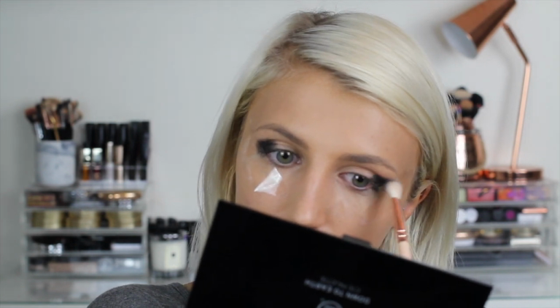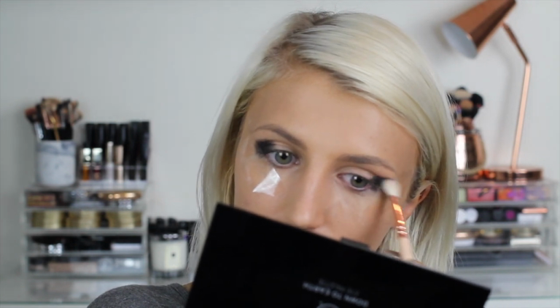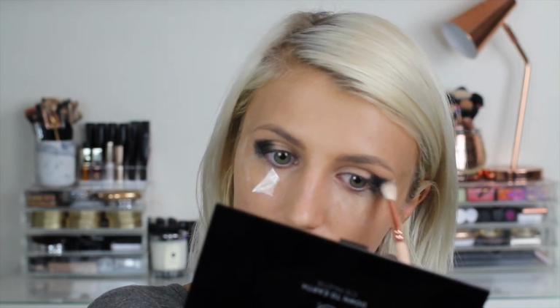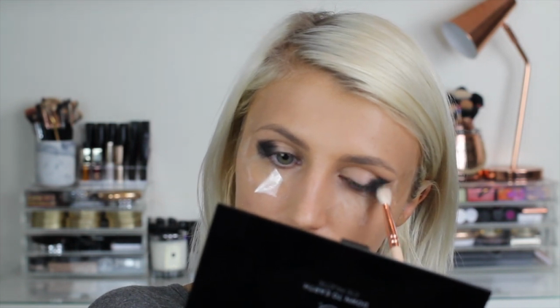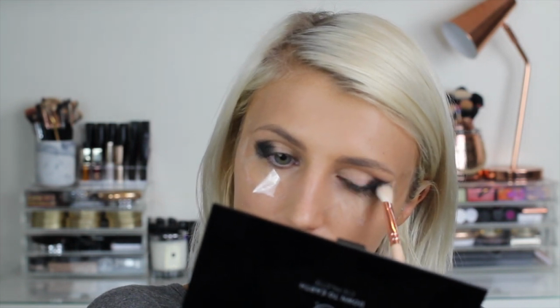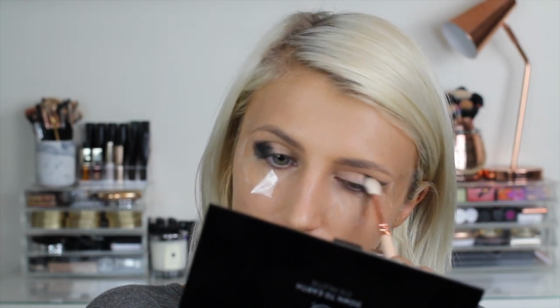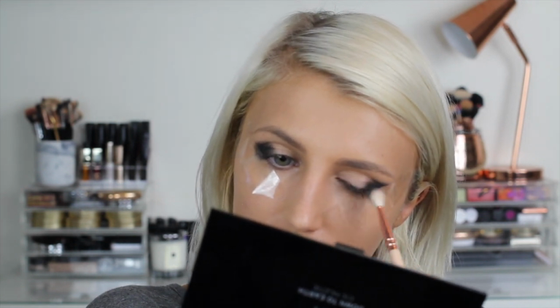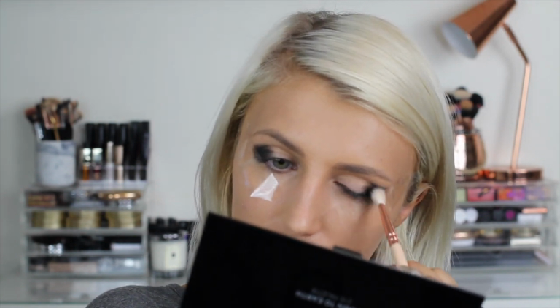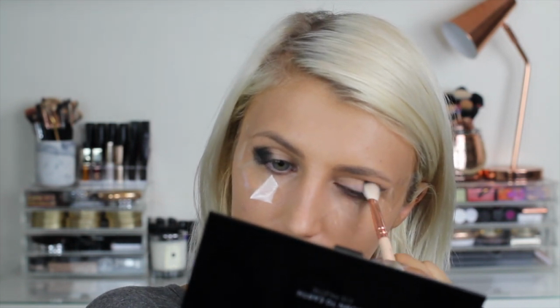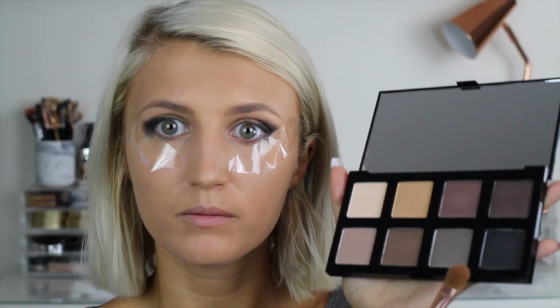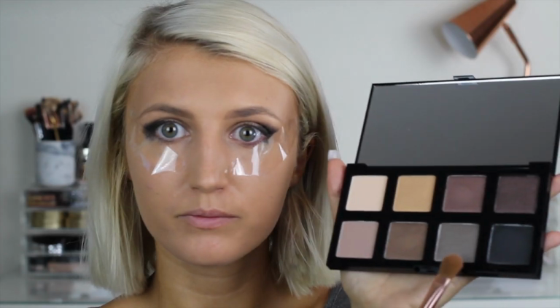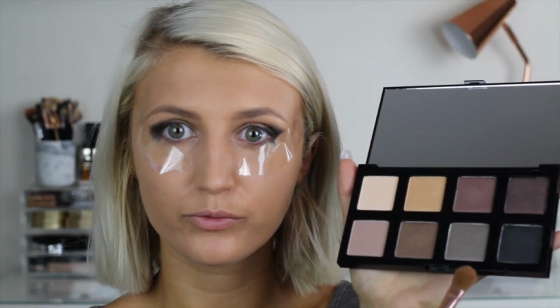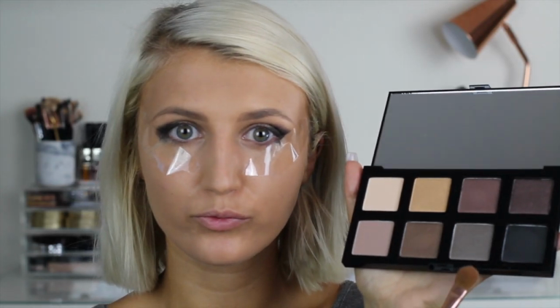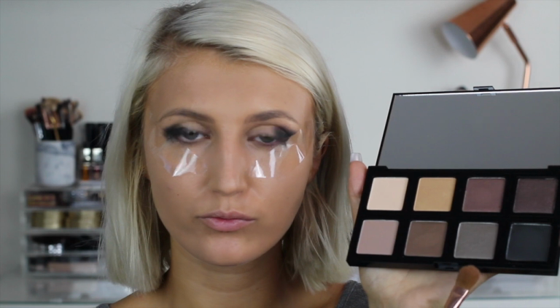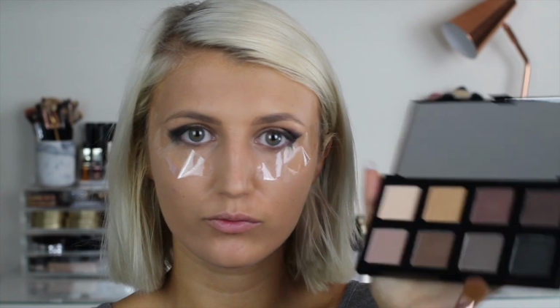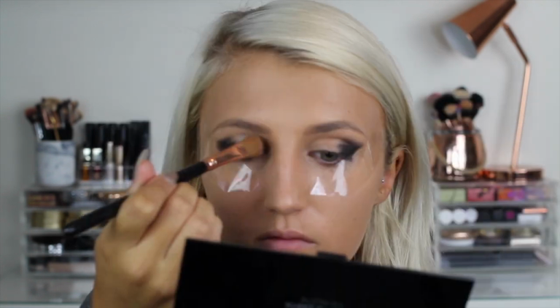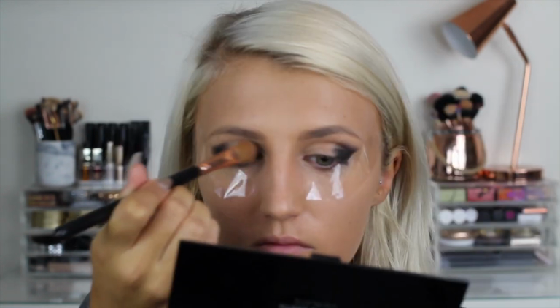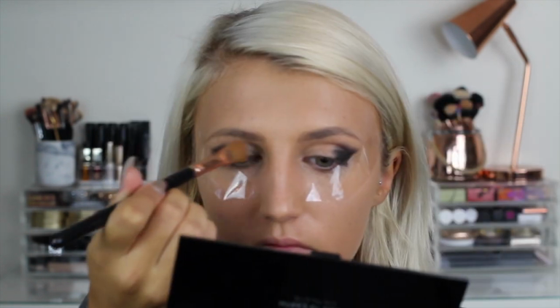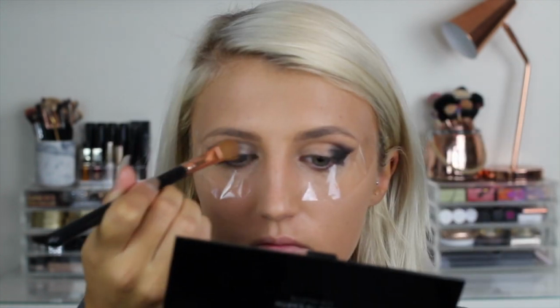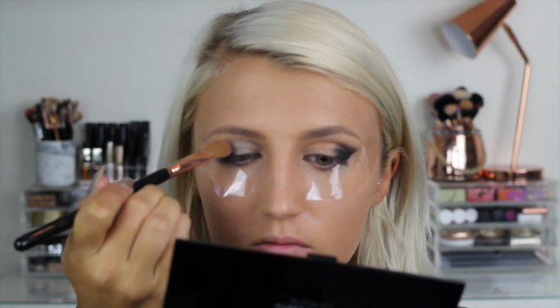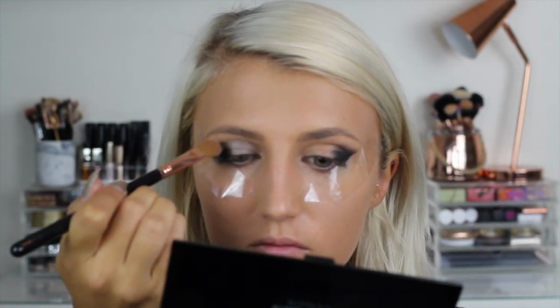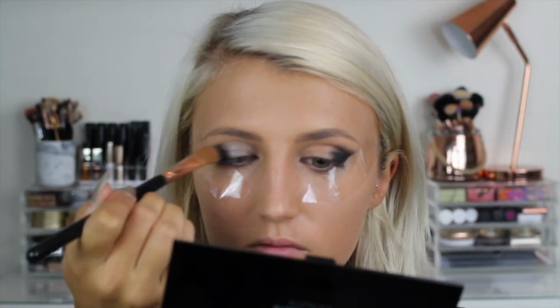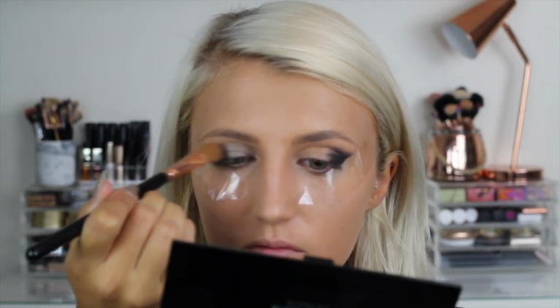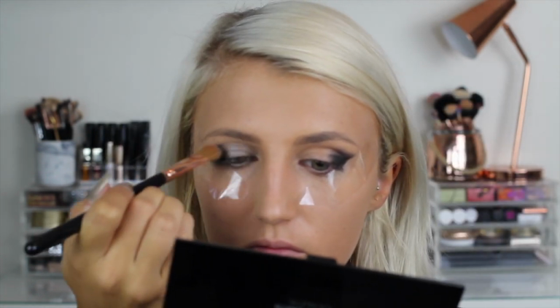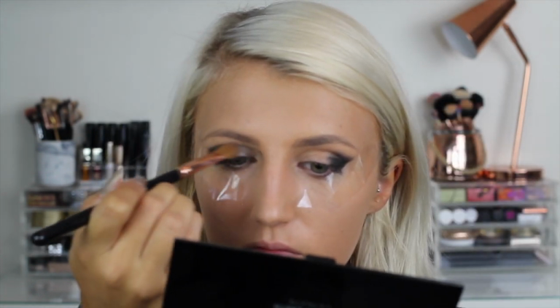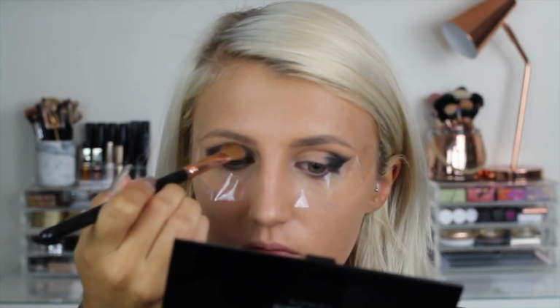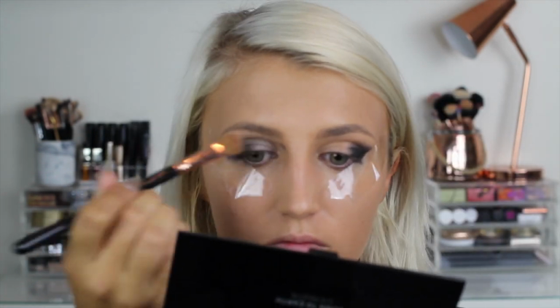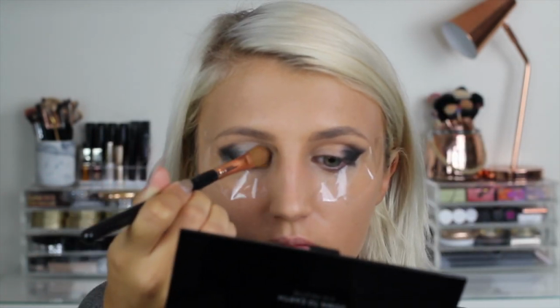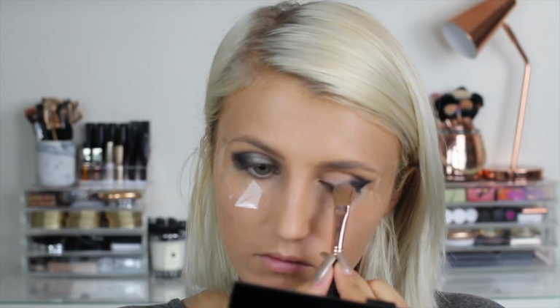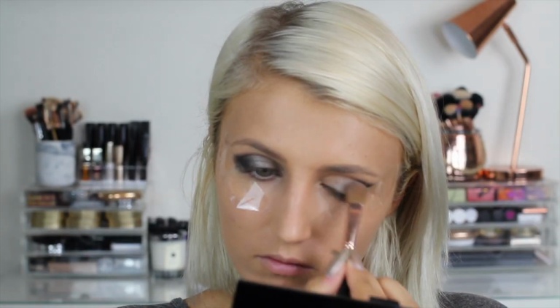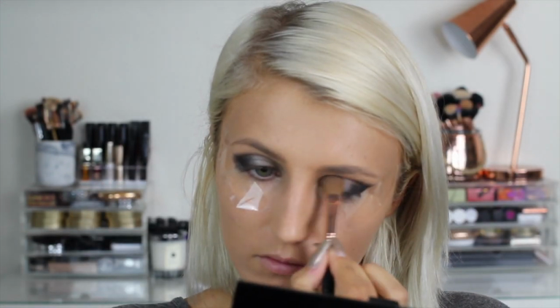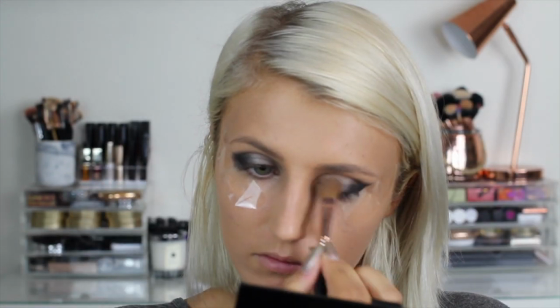to make it look clean and not messy at the end. Then I'm gonna take this metallic silver color and put it all over the lid.